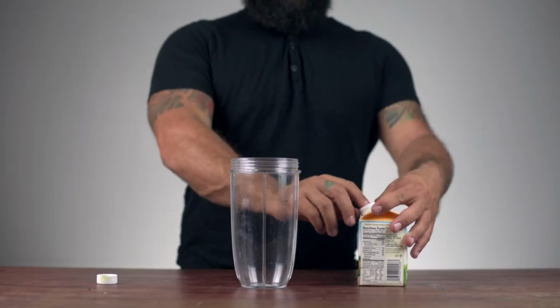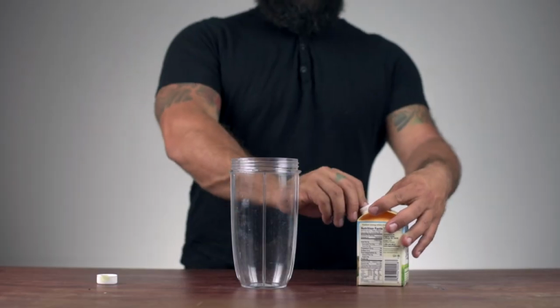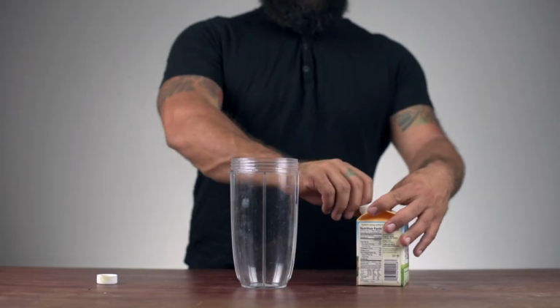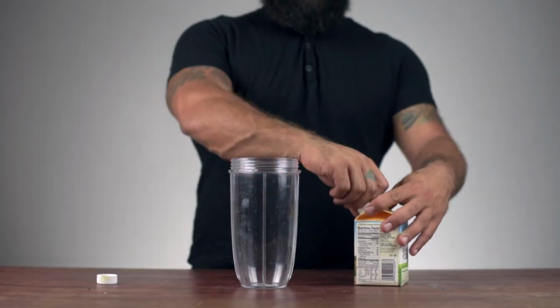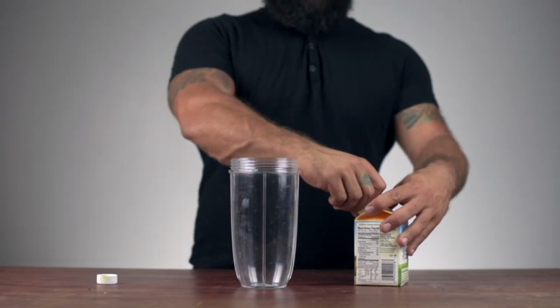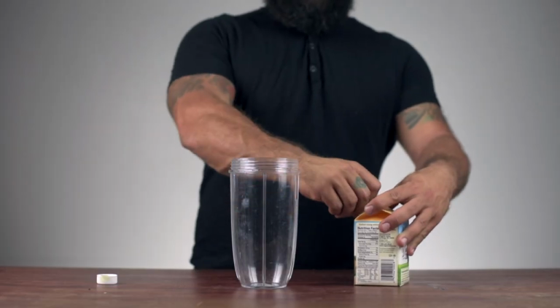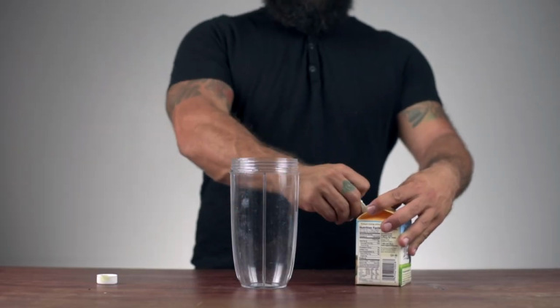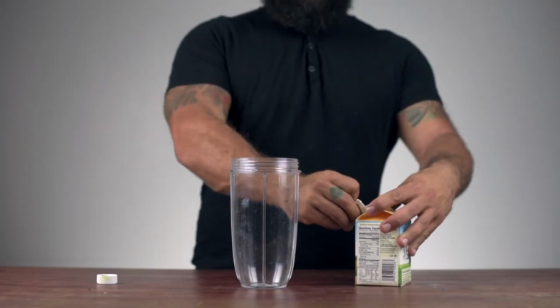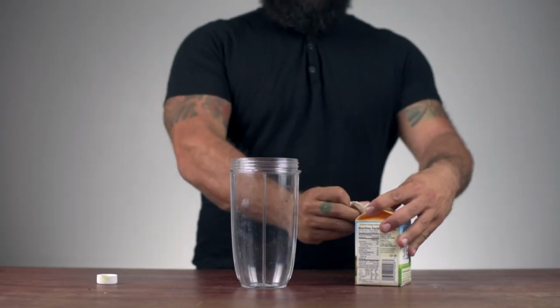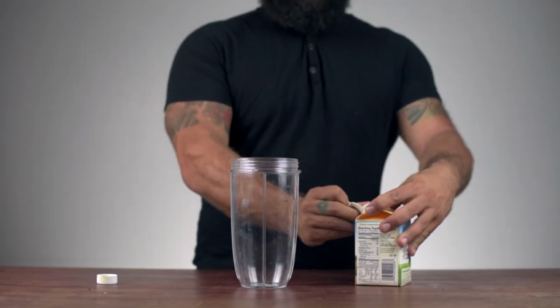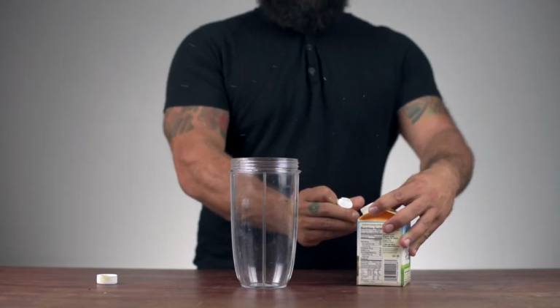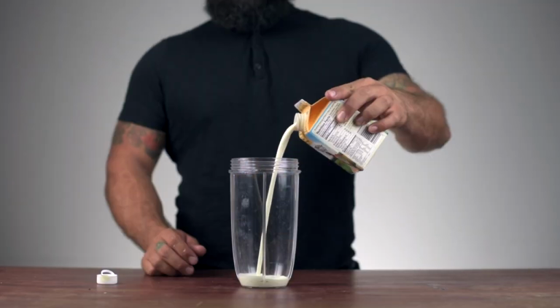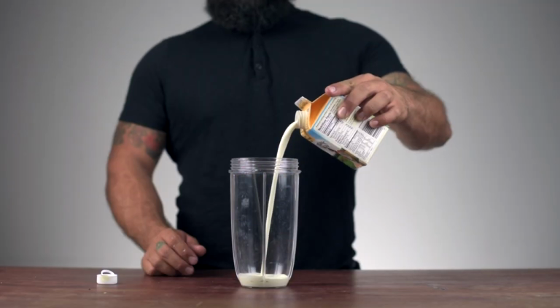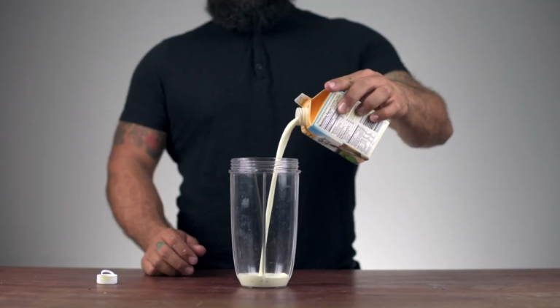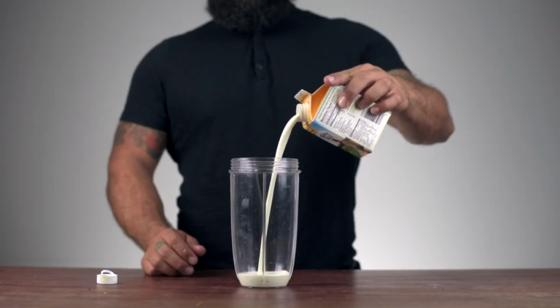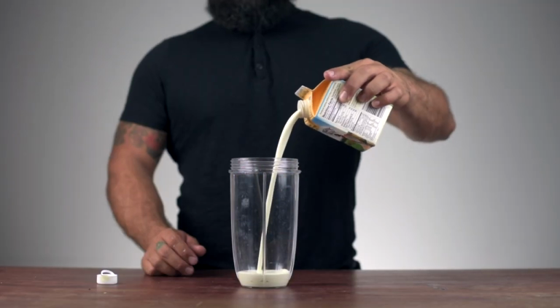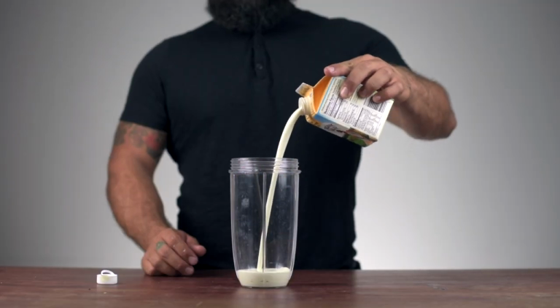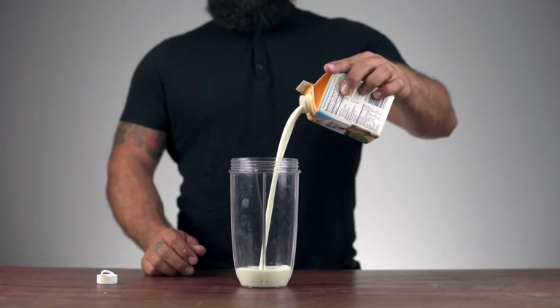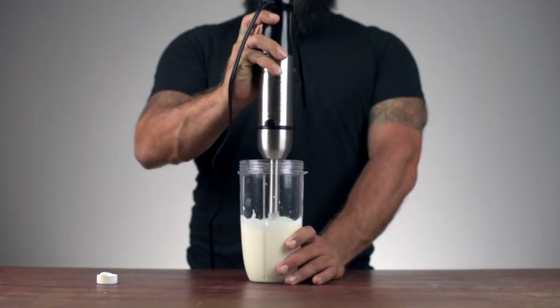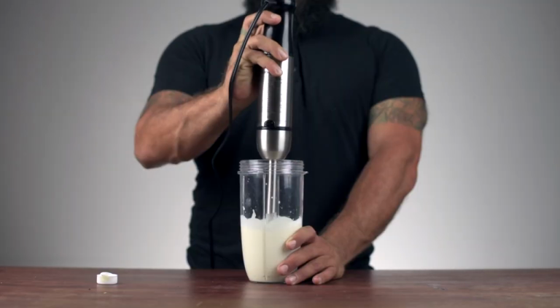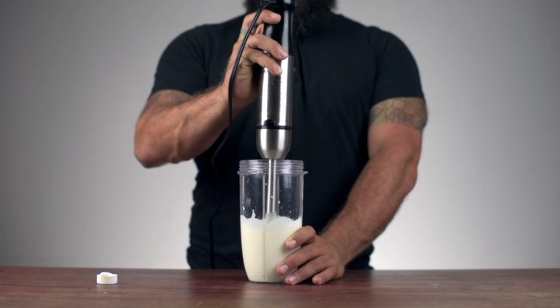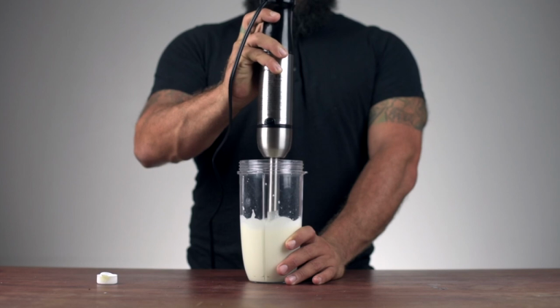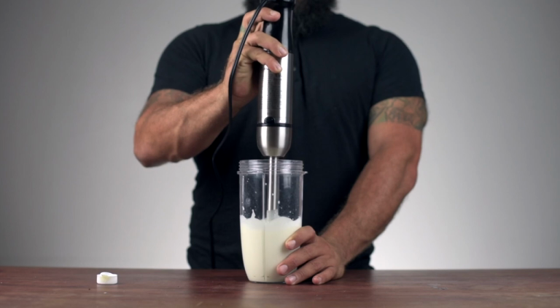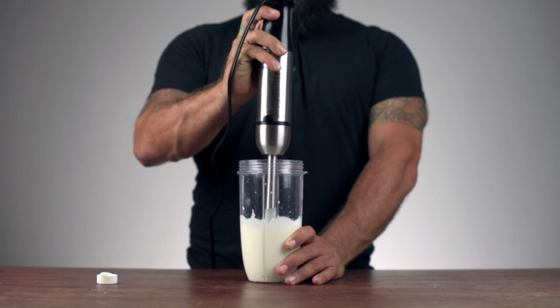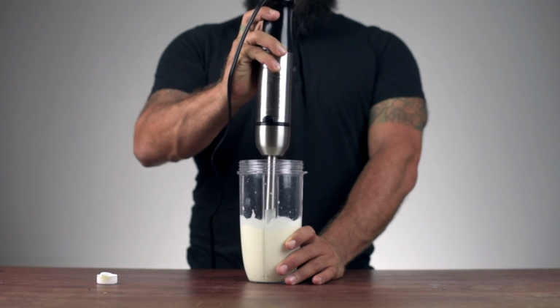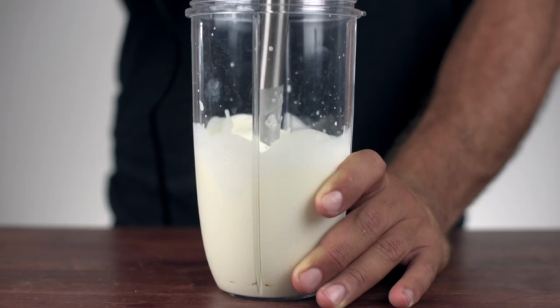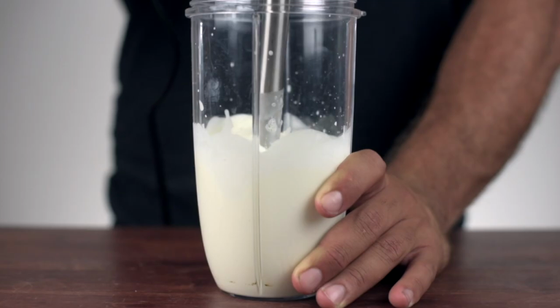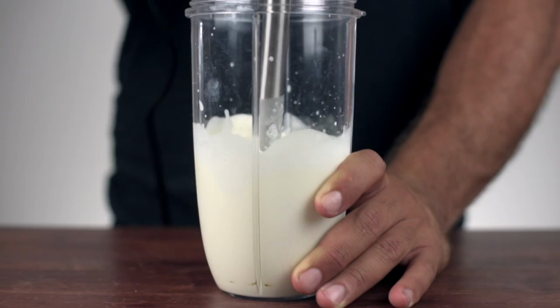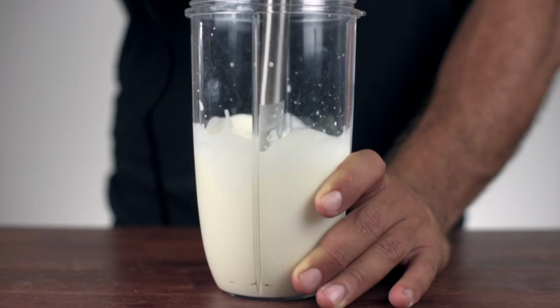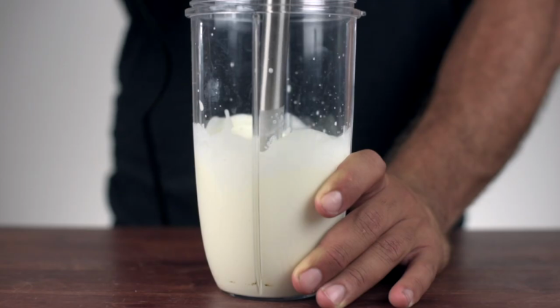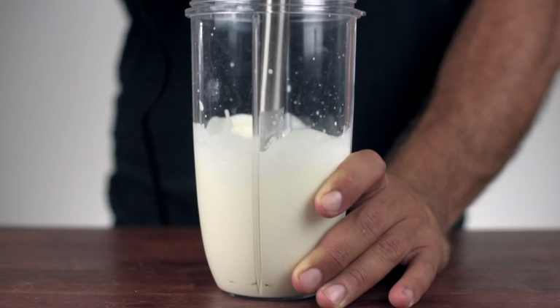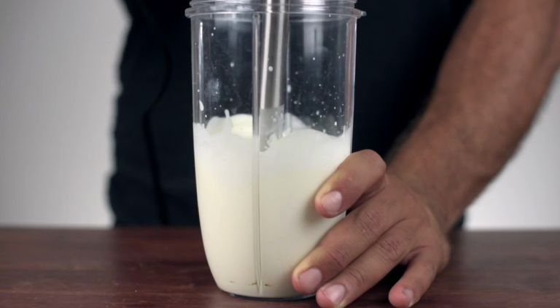It's time to make the cream. Pour your heavy cream into a mixing vessel and use an immersion blender to whip it. Blend until extra thick and fluffy.